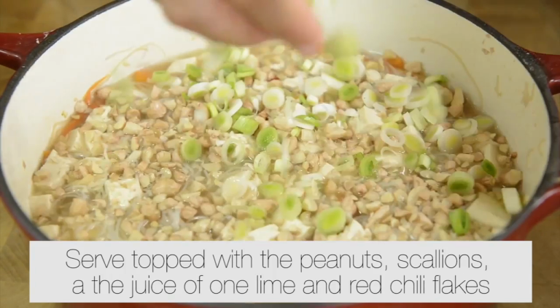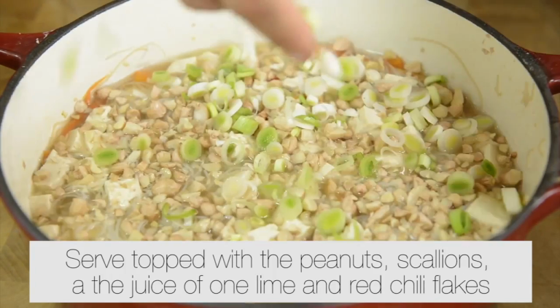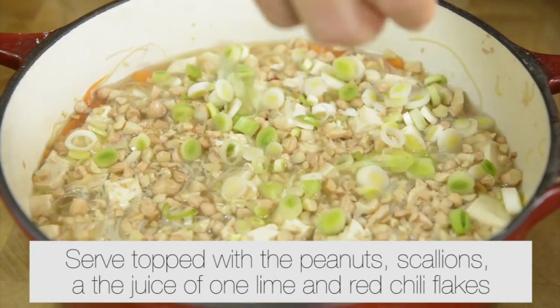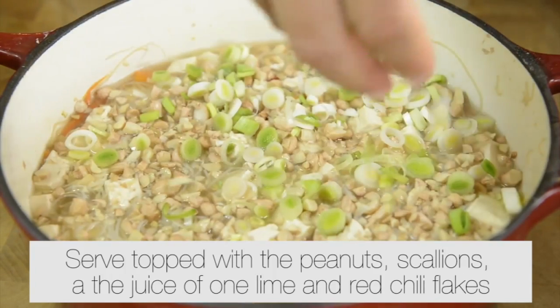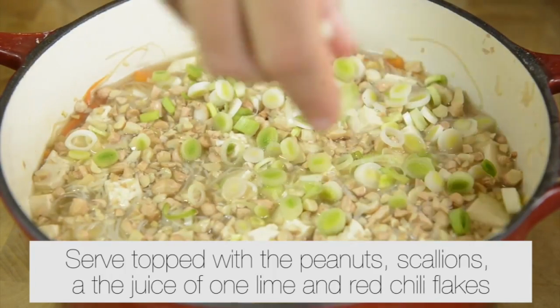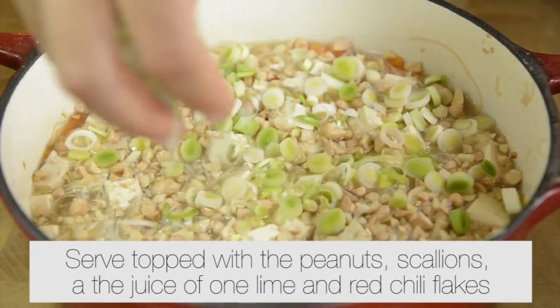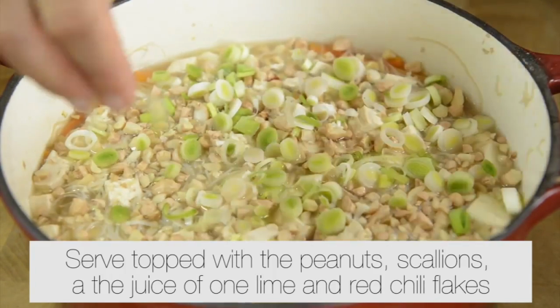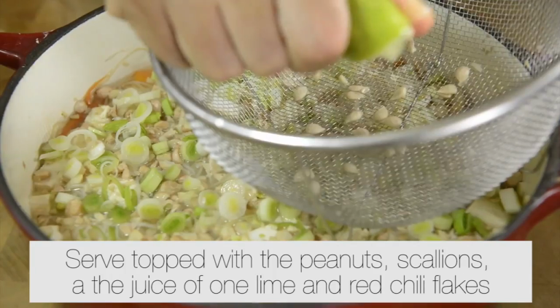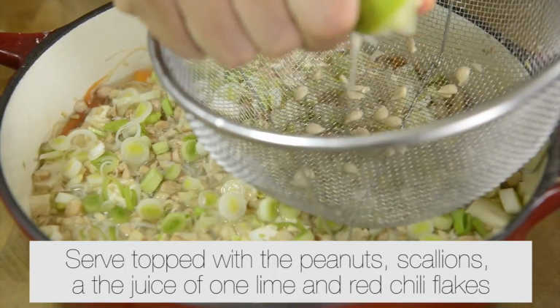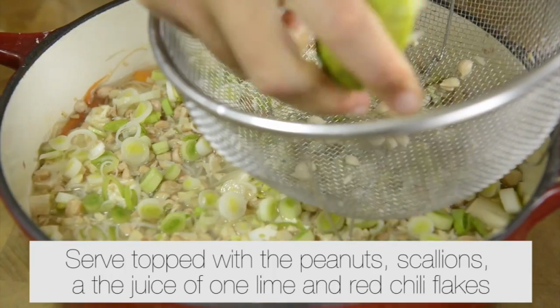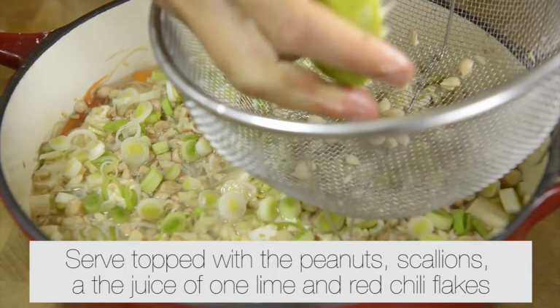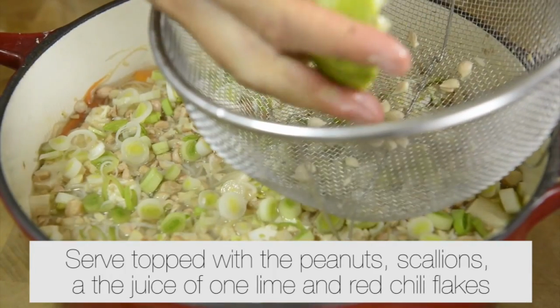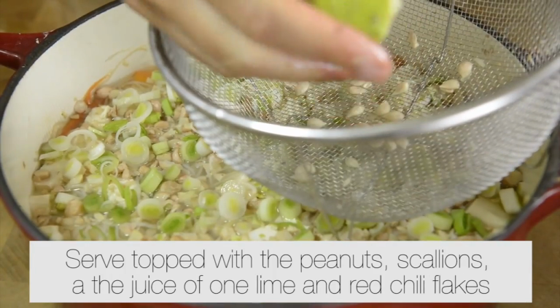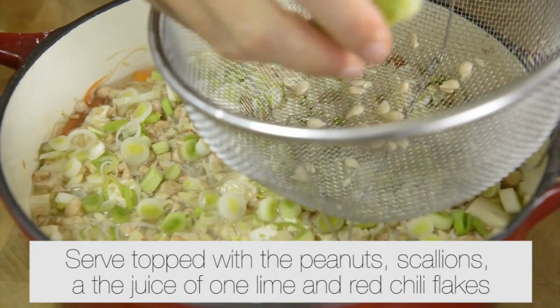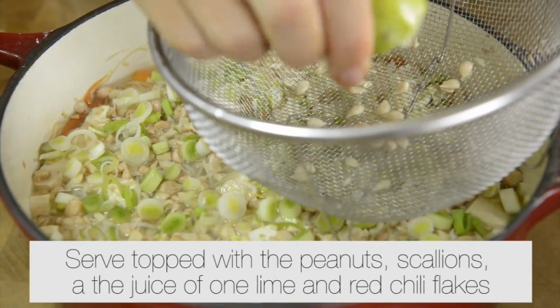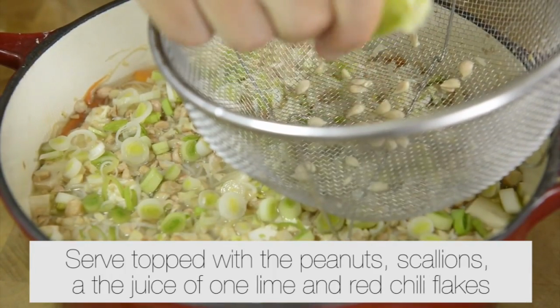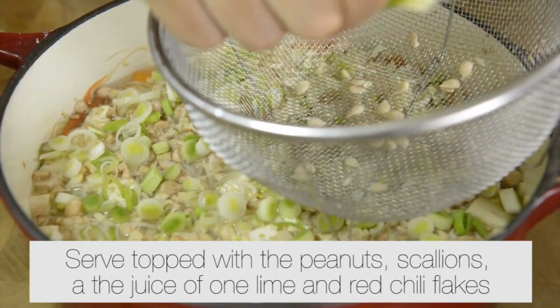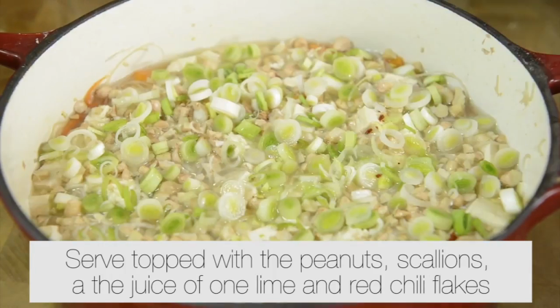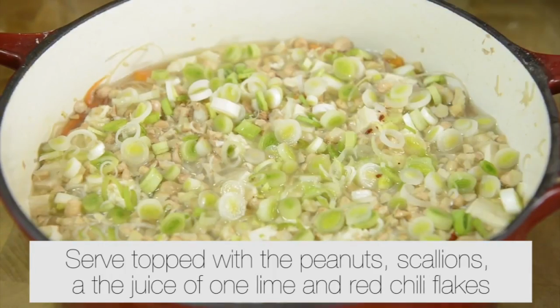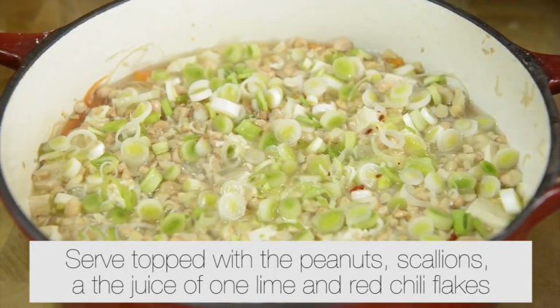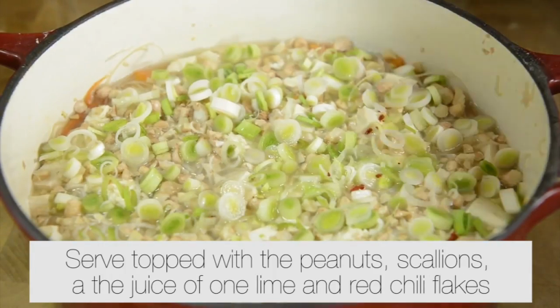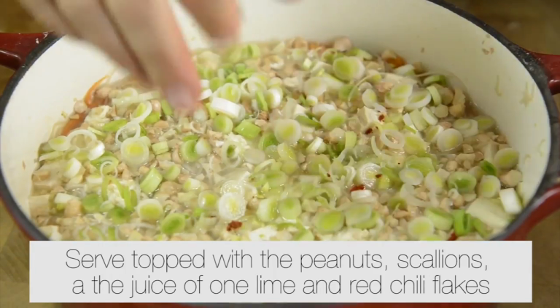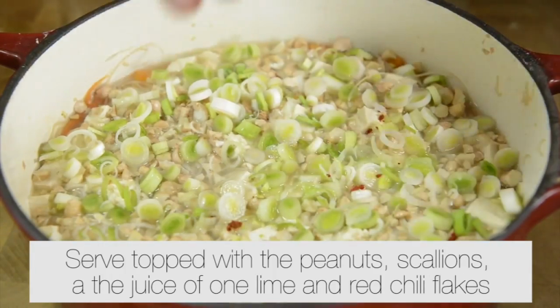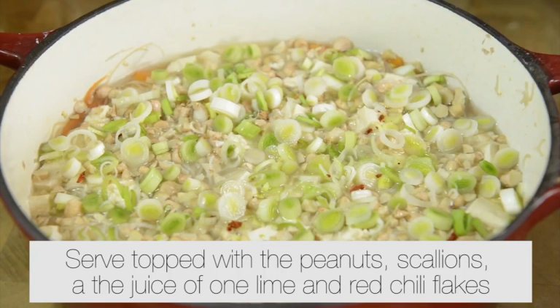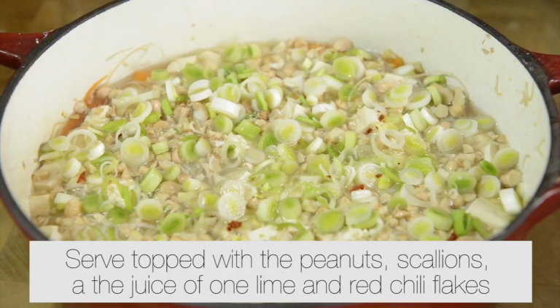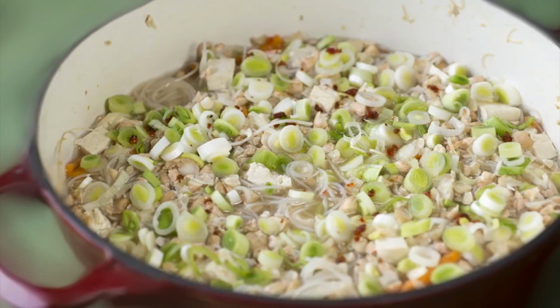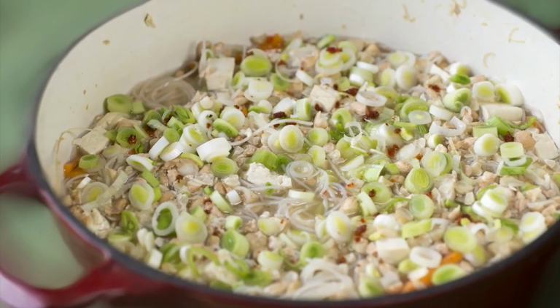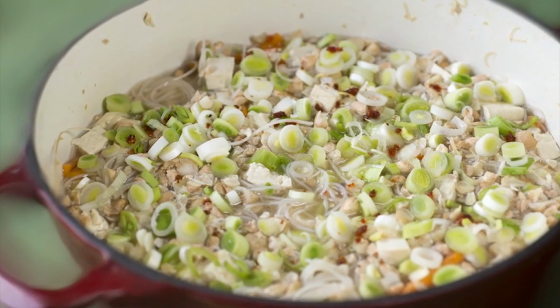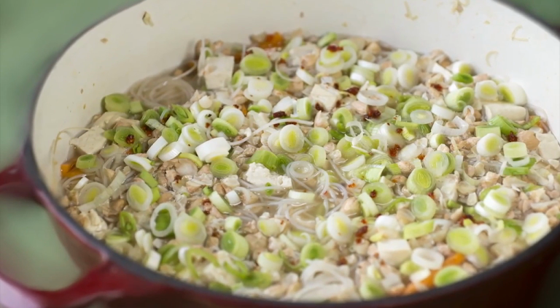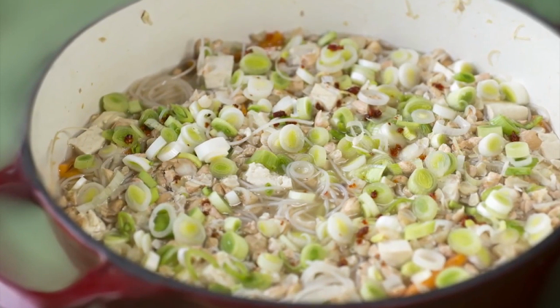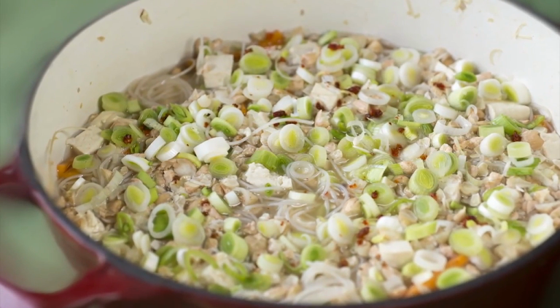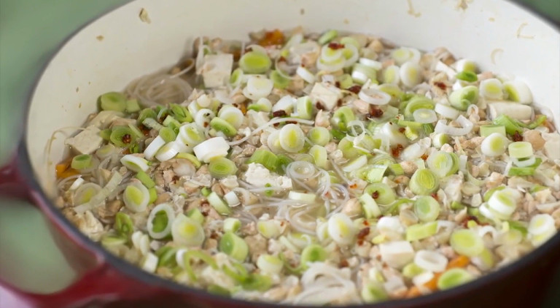Serve topped with the peanuts, scallions and the juice of one lime and red chili flakes.